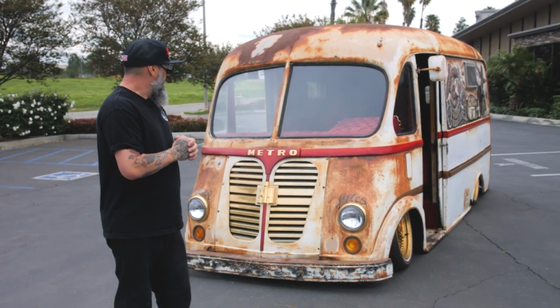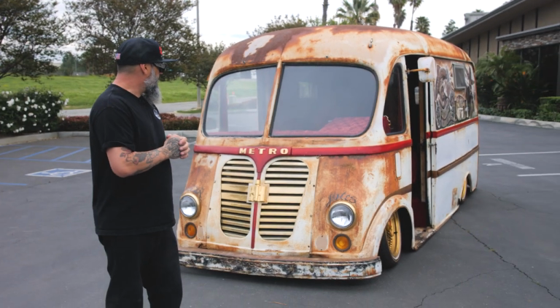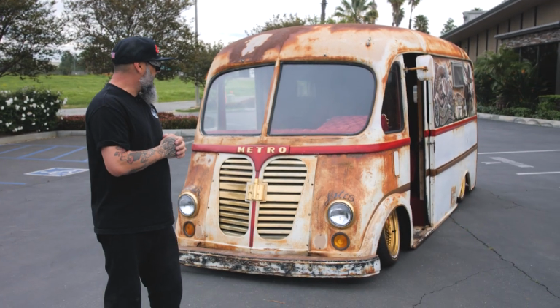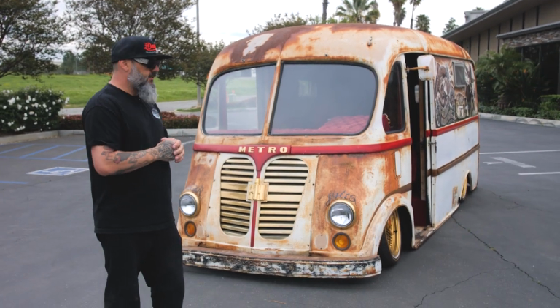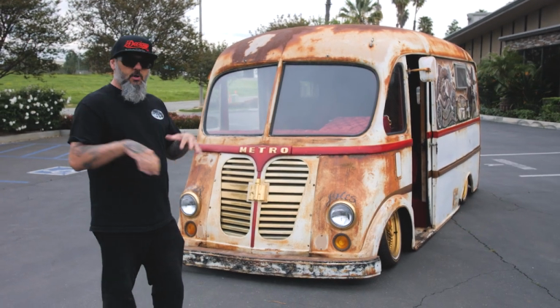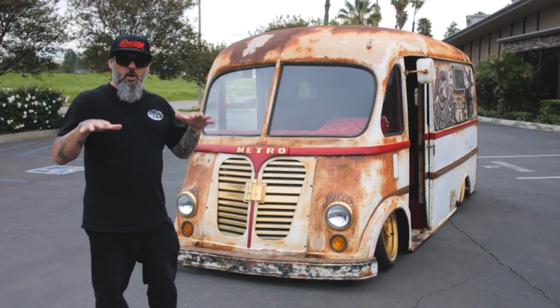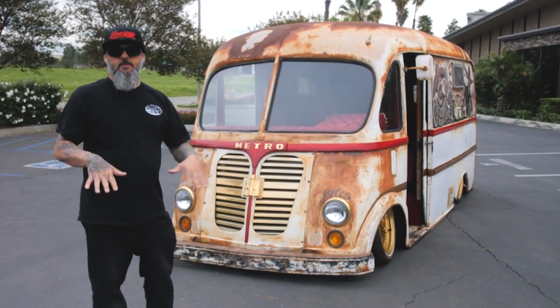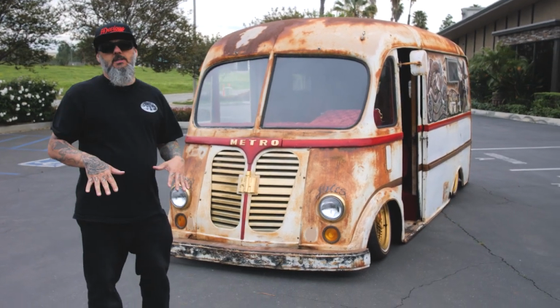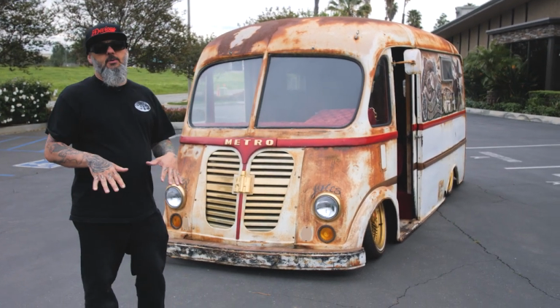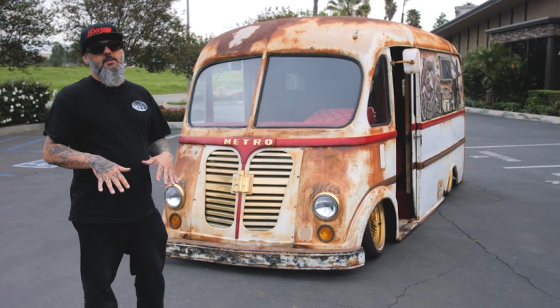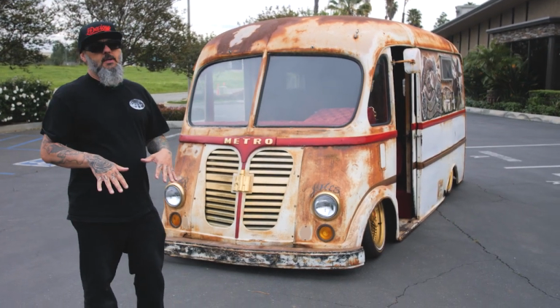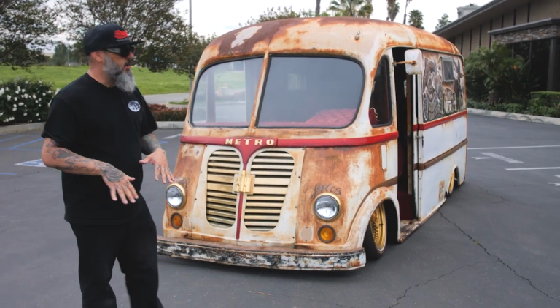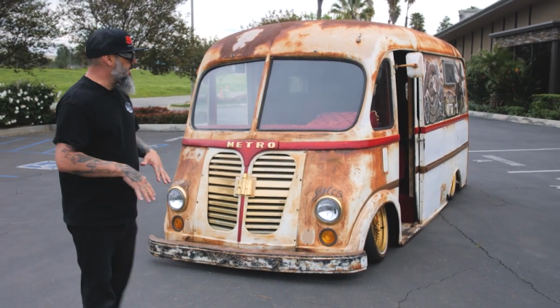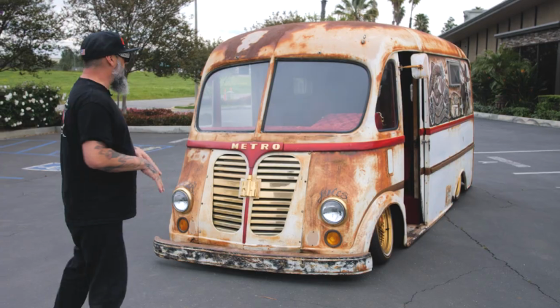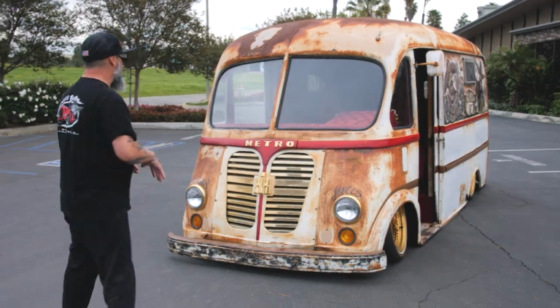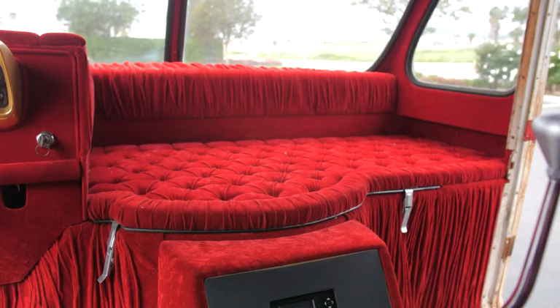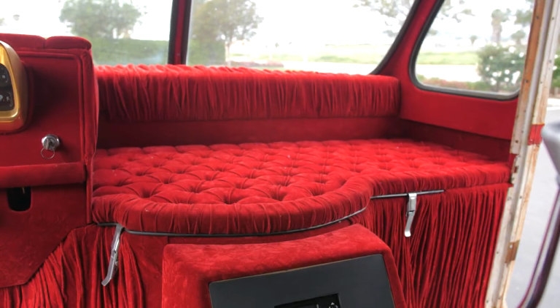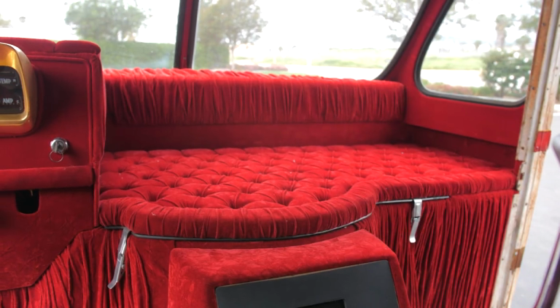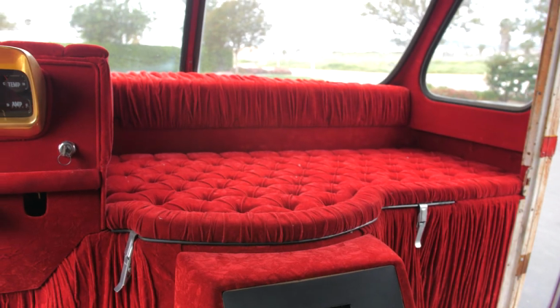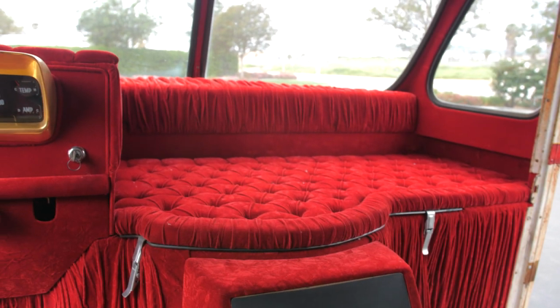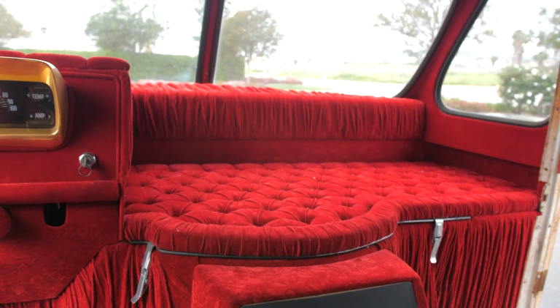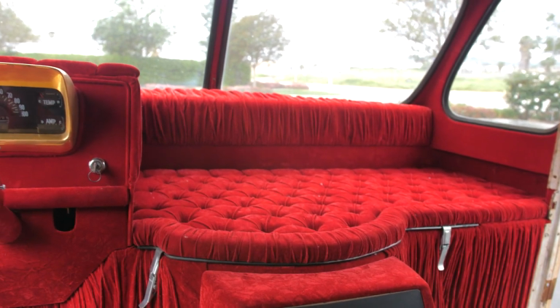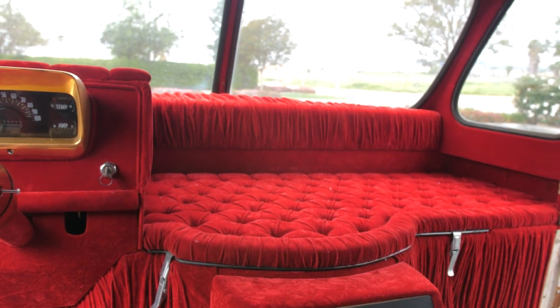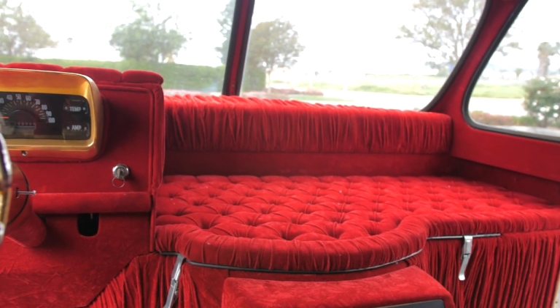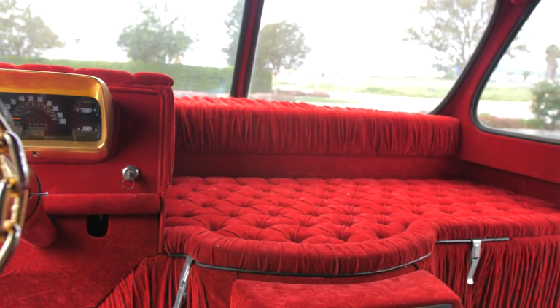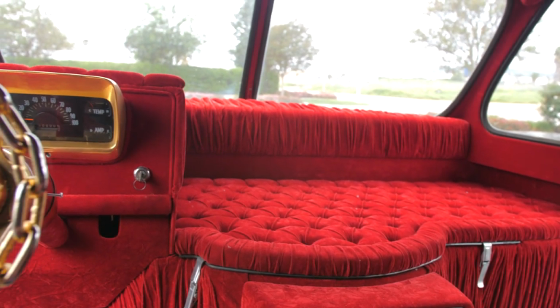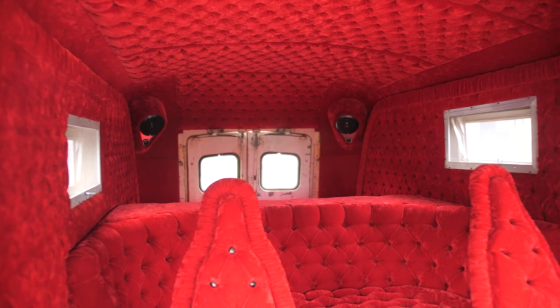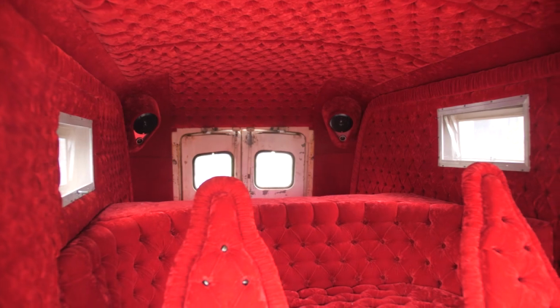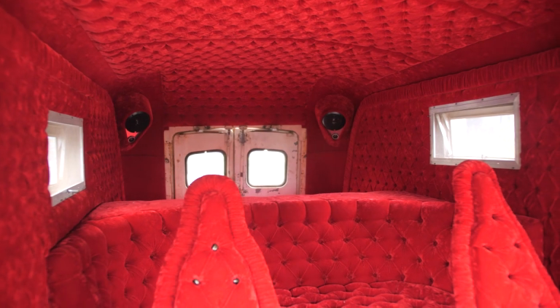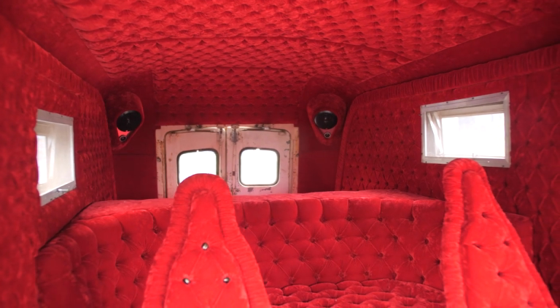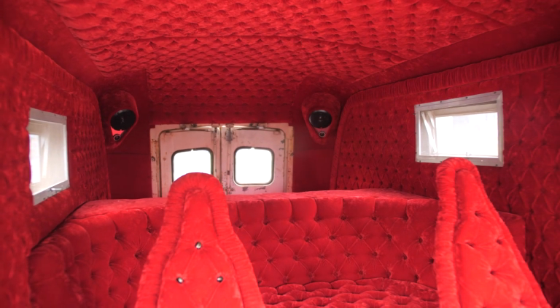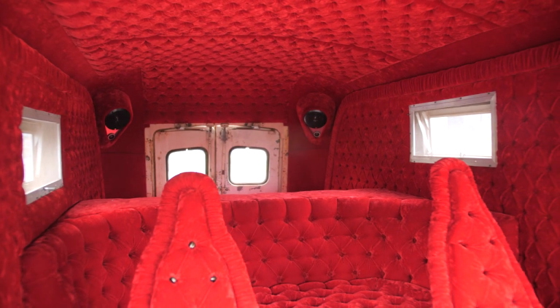We tried to keep the floor as low as possible because if you look inside, he wanted to have a nice third row. He's got kind of the lowrider style going.